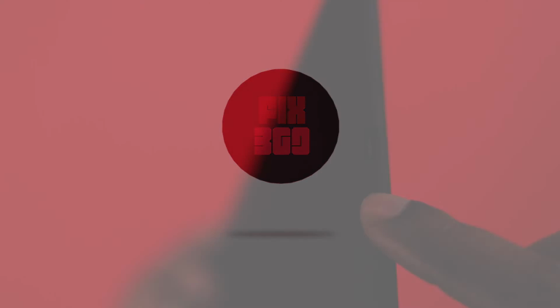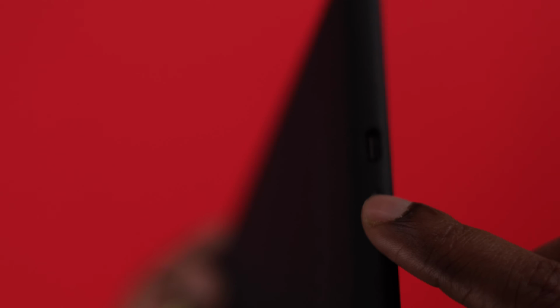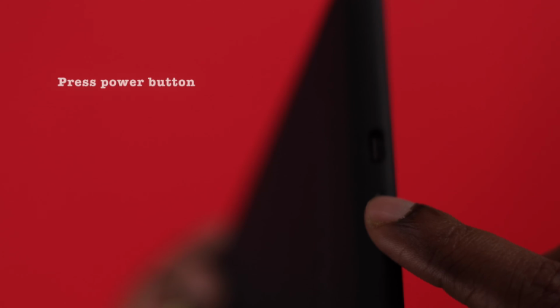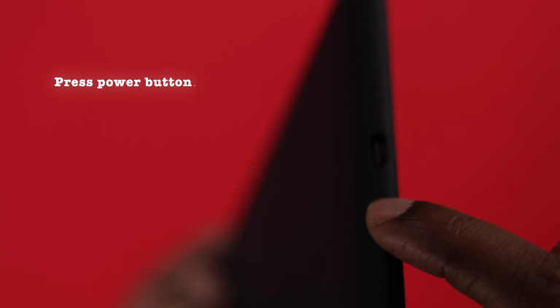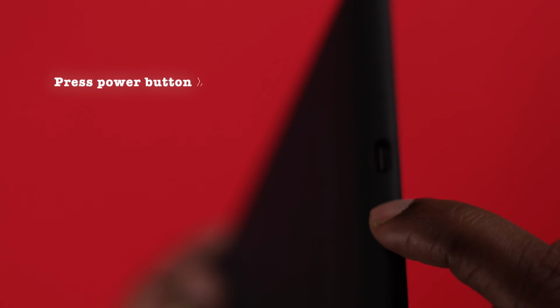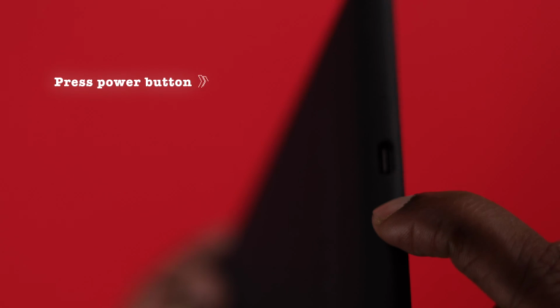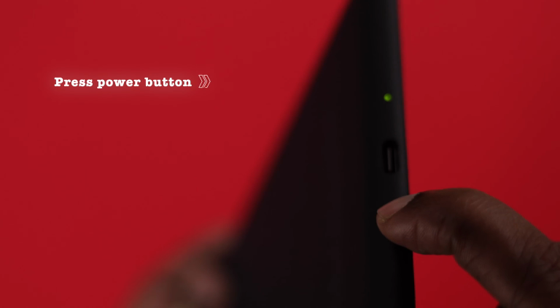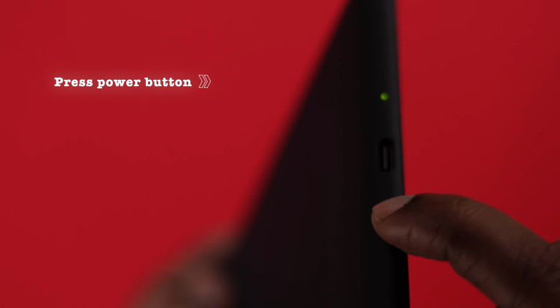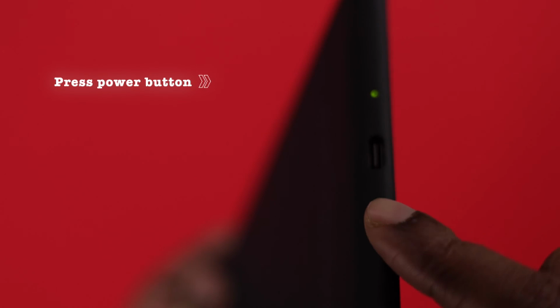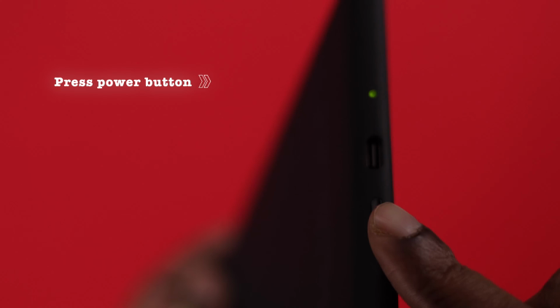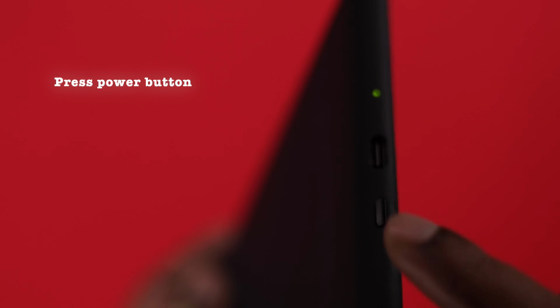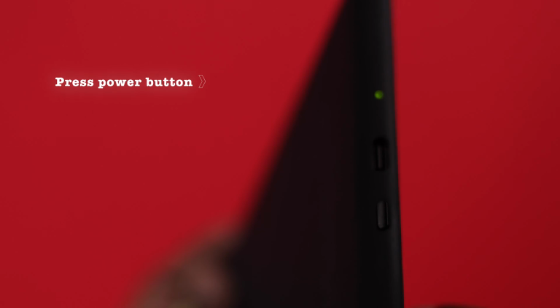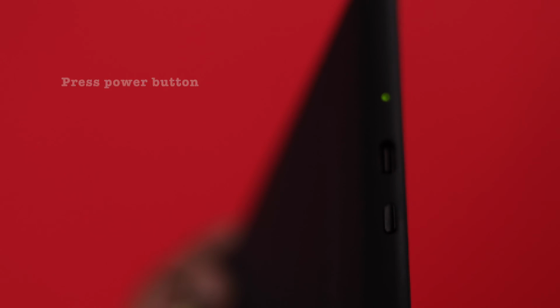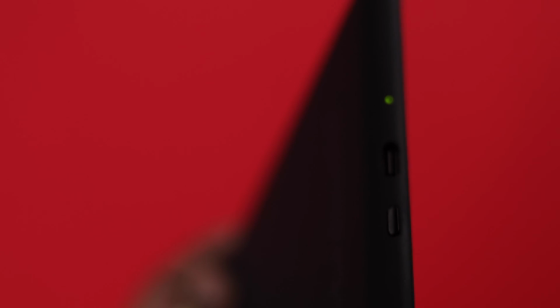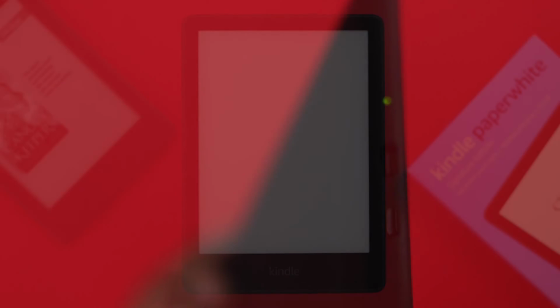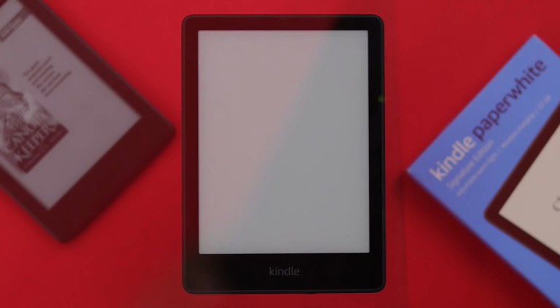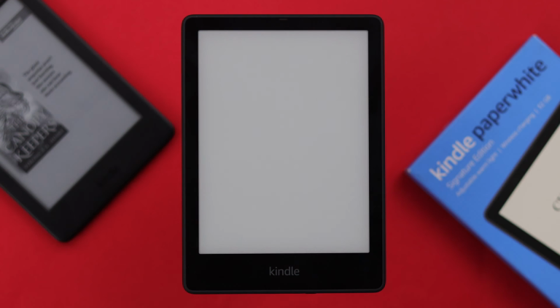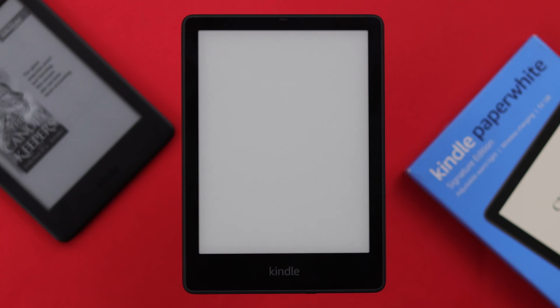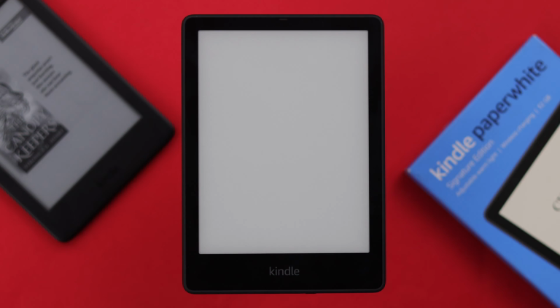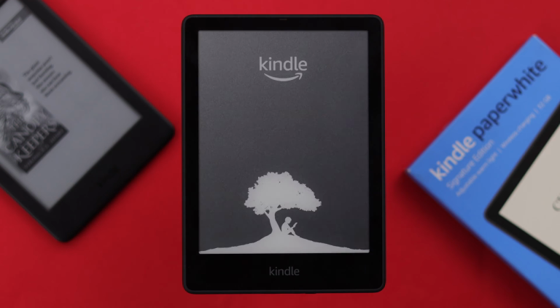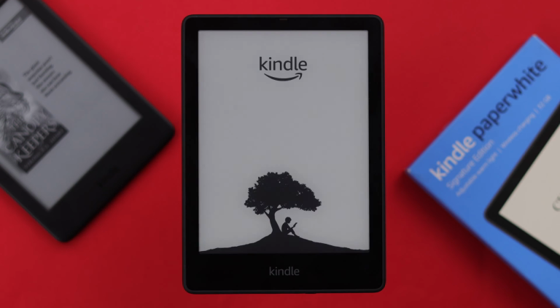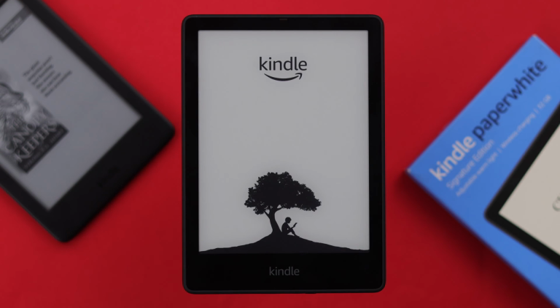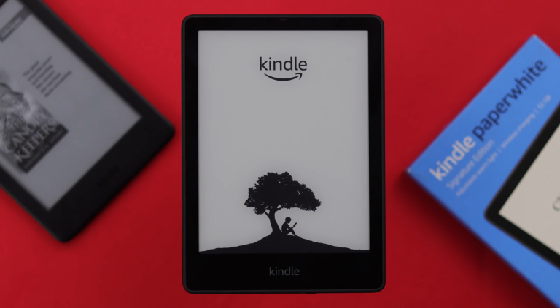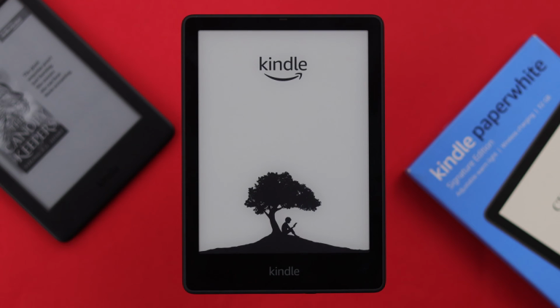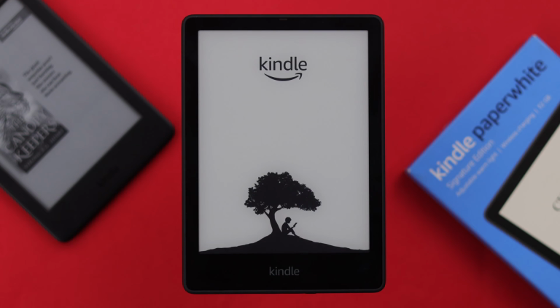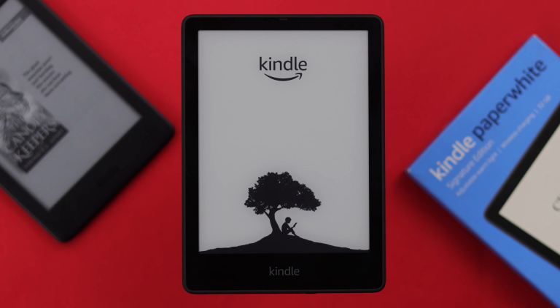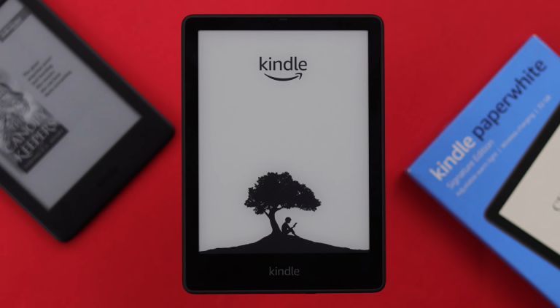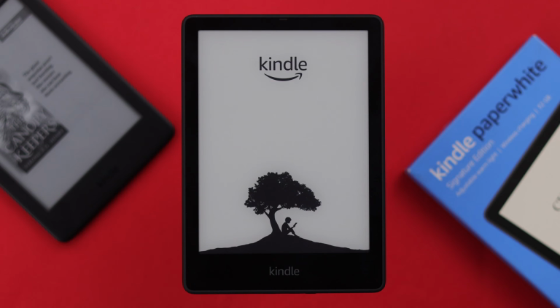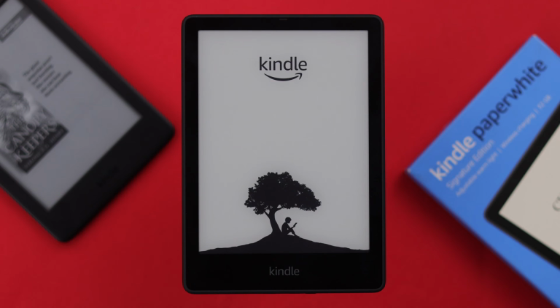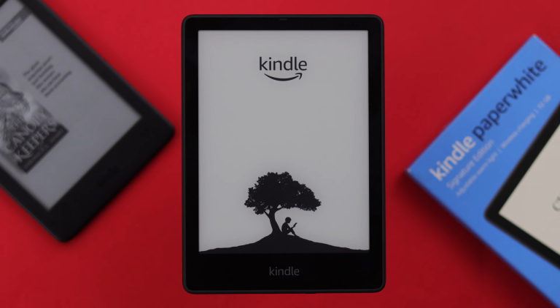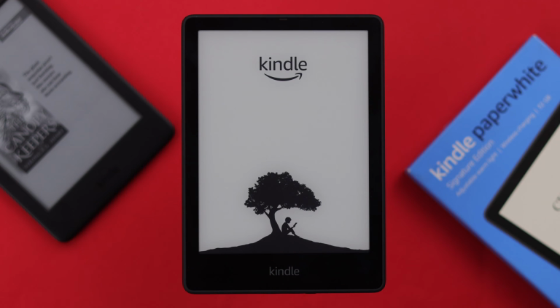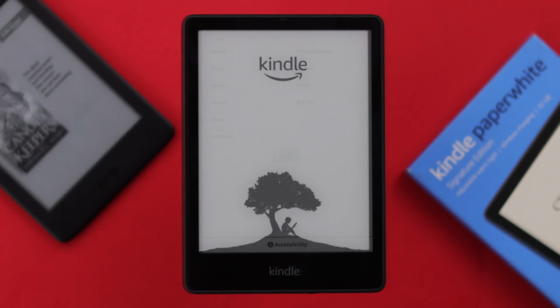First, press the power button and wake up your Kindle screen. Wait patiently for a while until you see the boy under the tree.